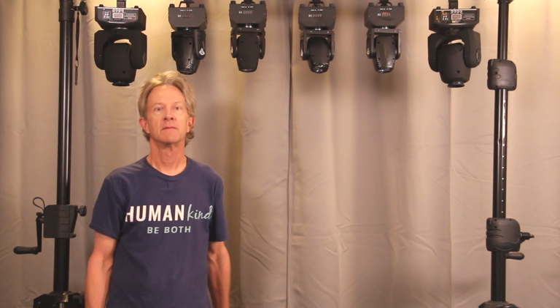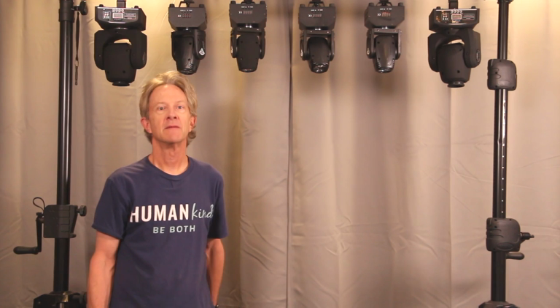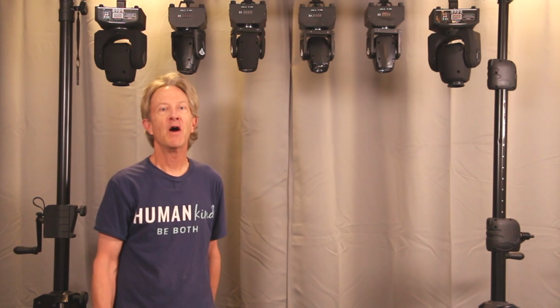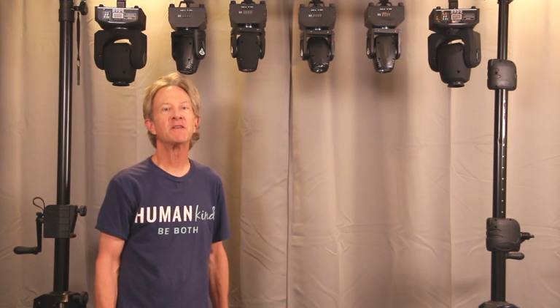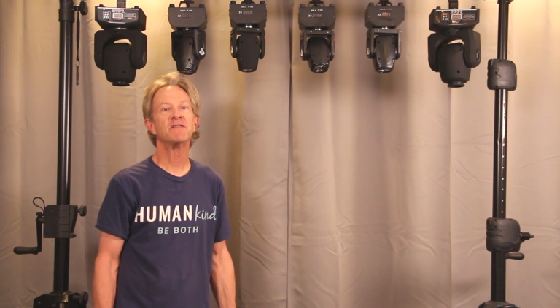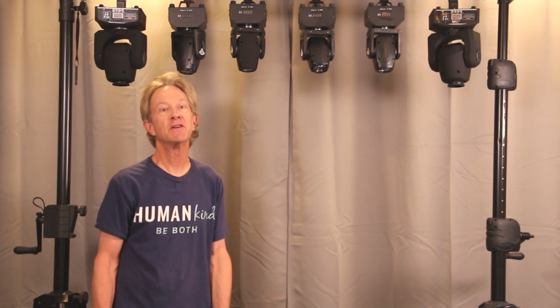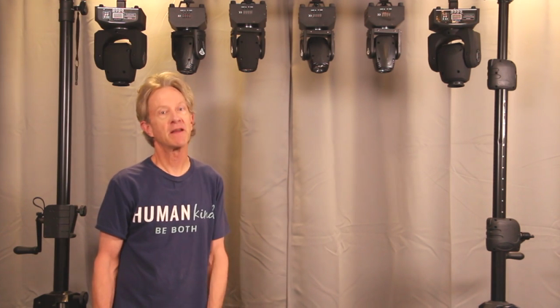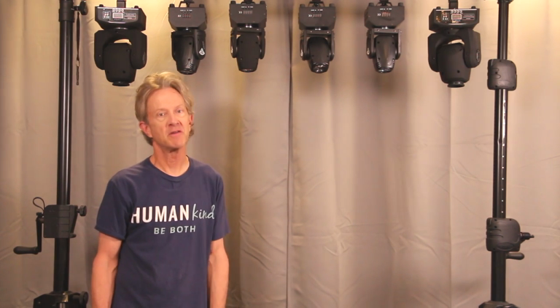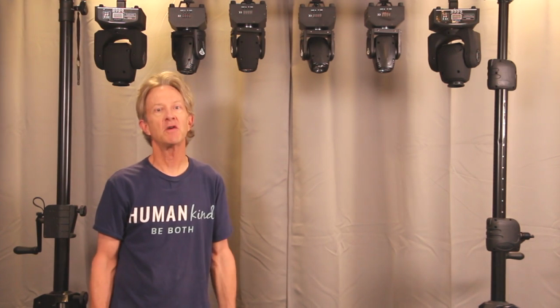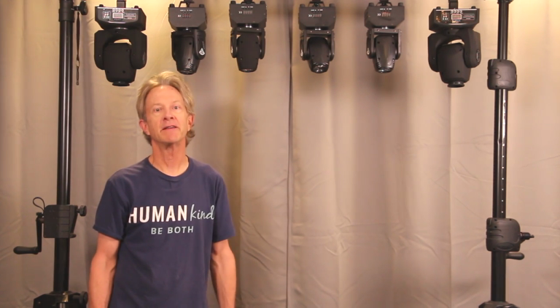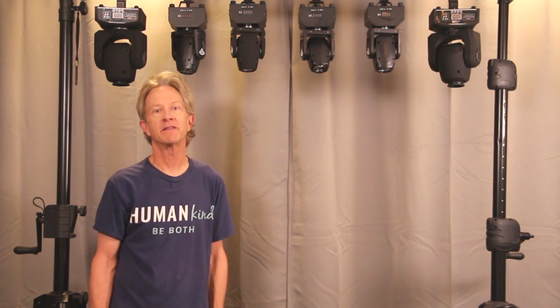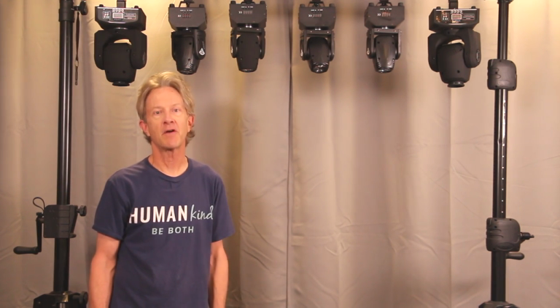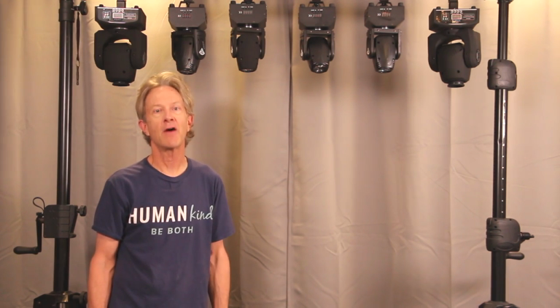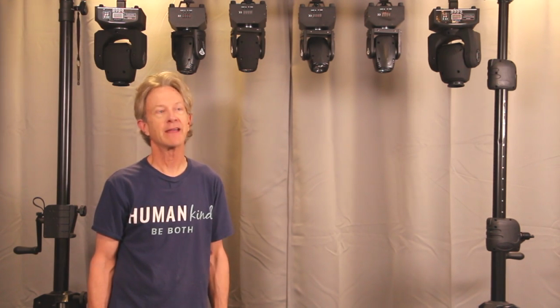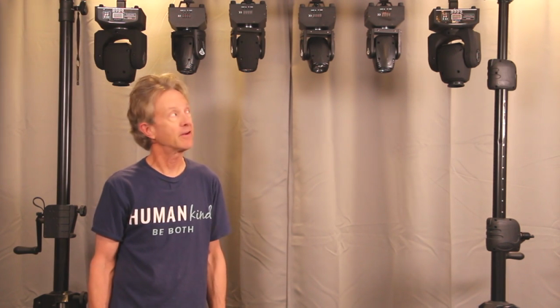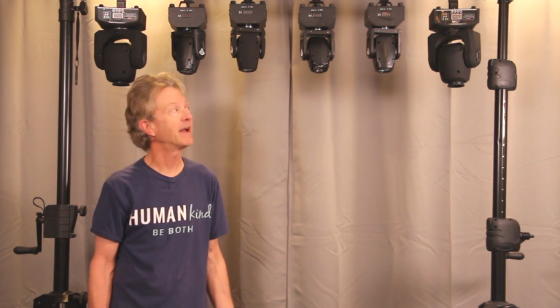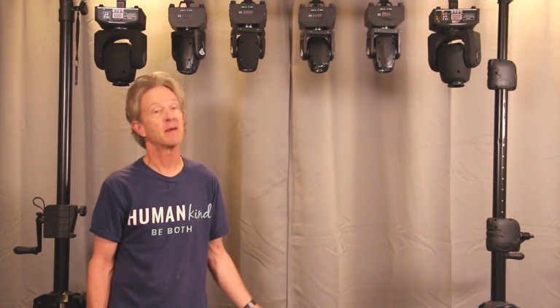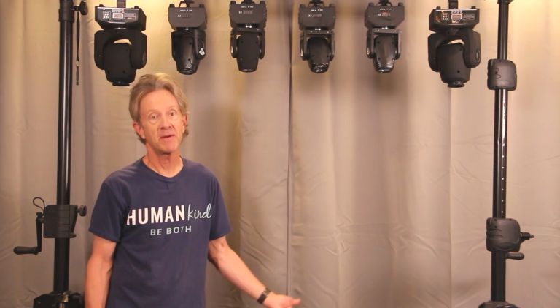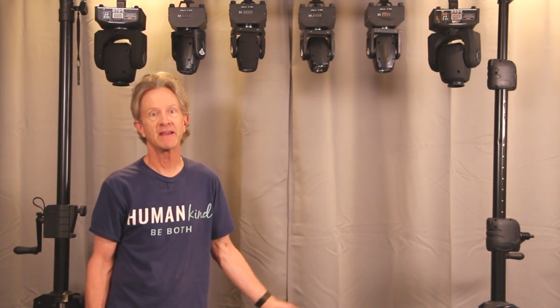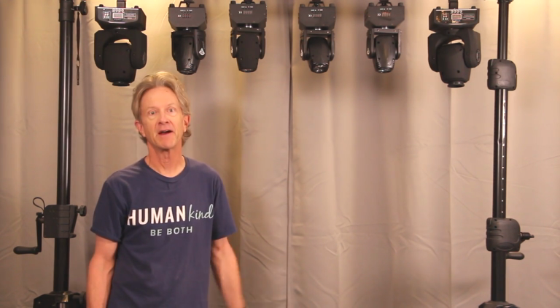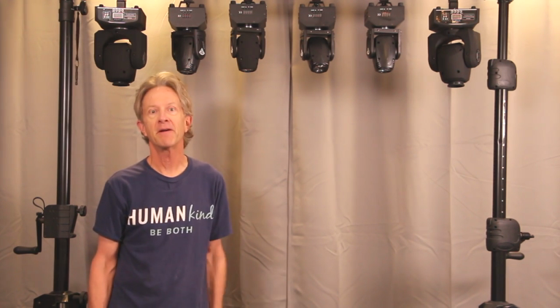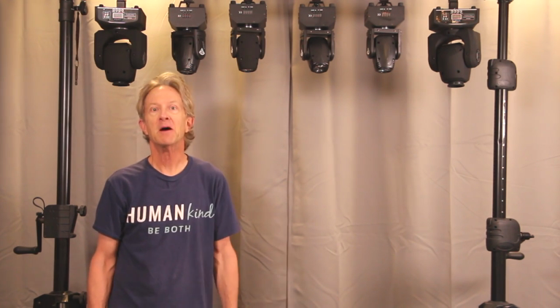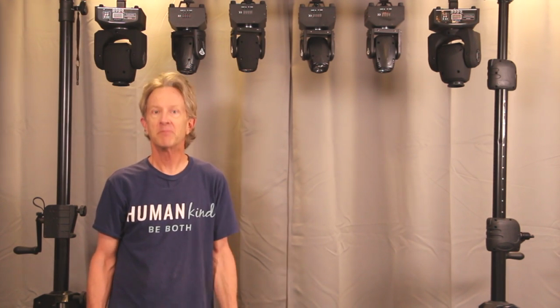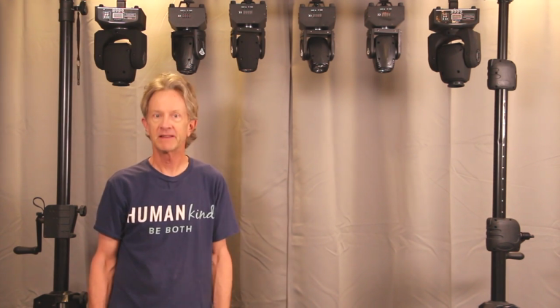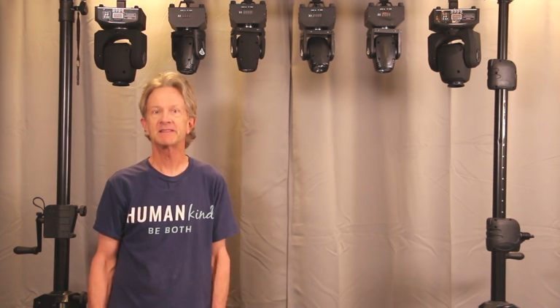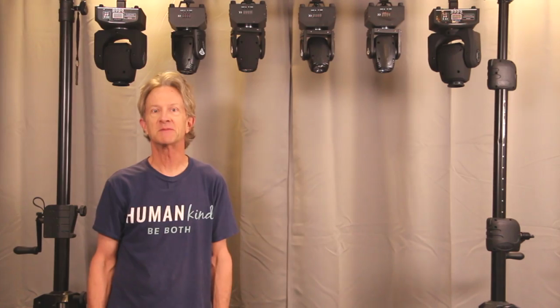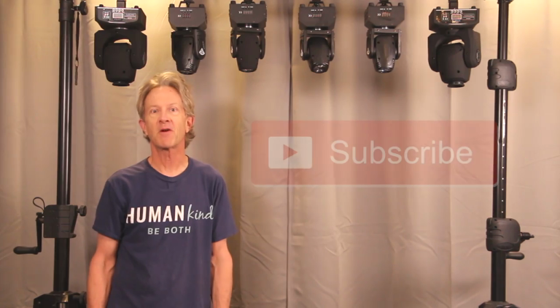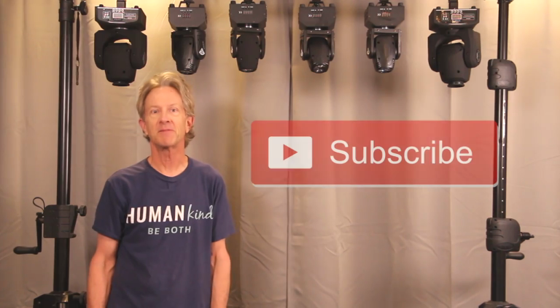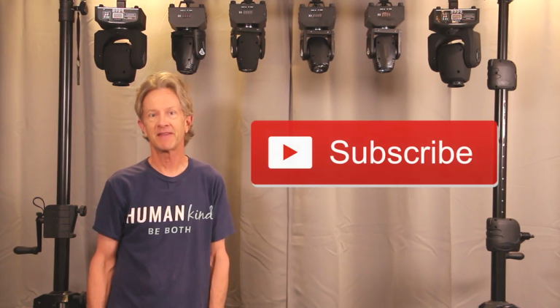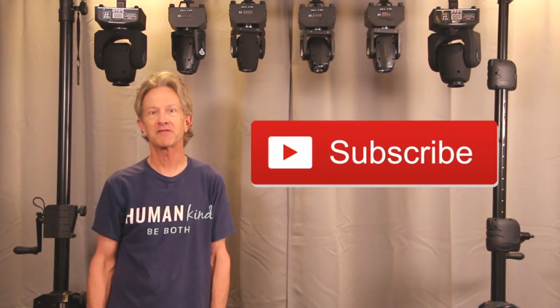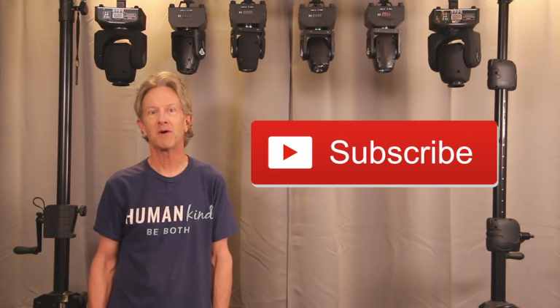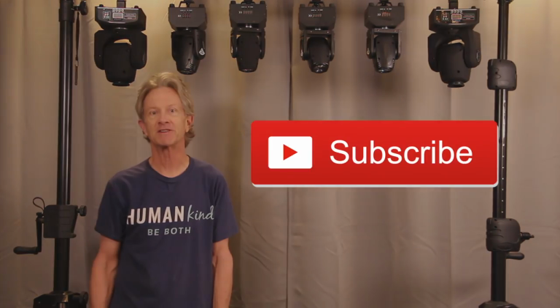I hope this video gave you a few ideas for how to get your lights up in the air. Please subscribe and thanks for watching.